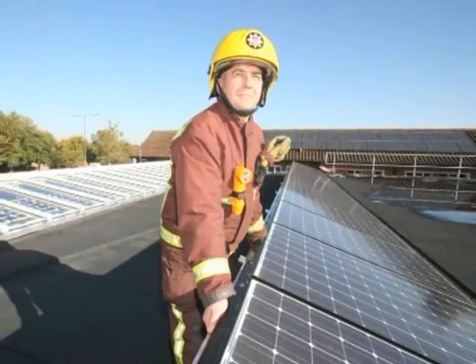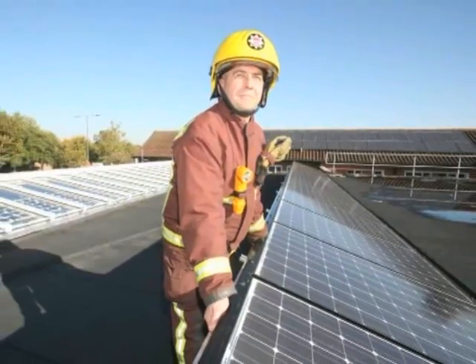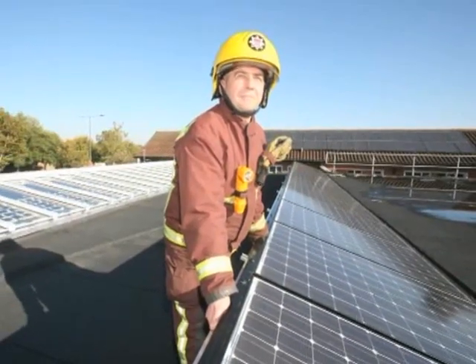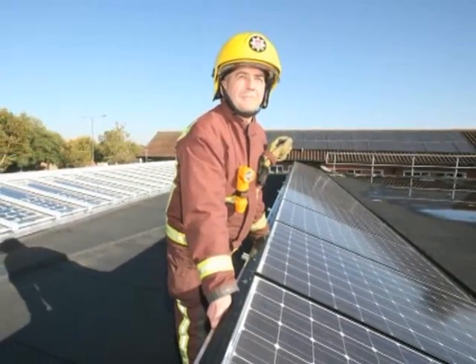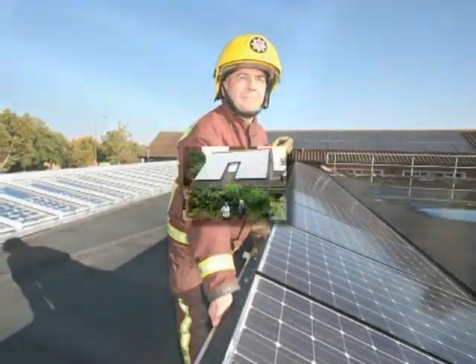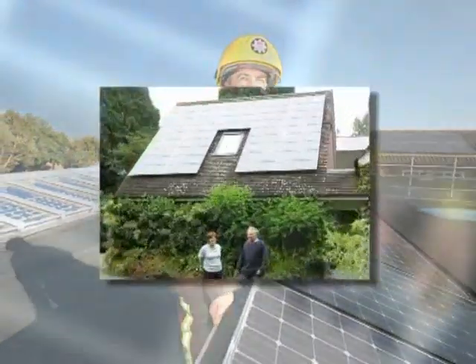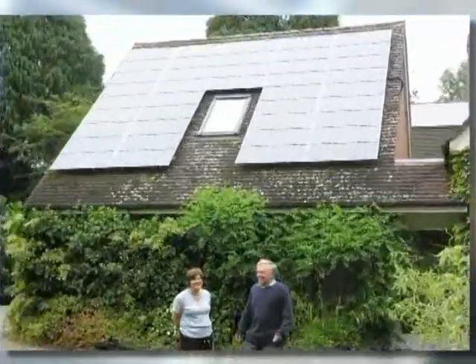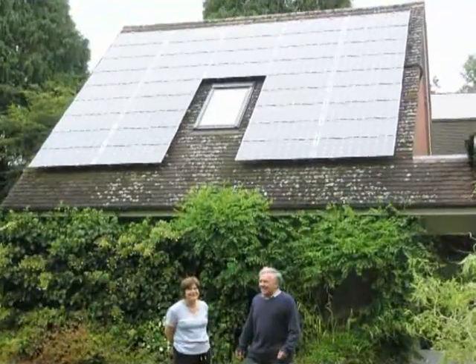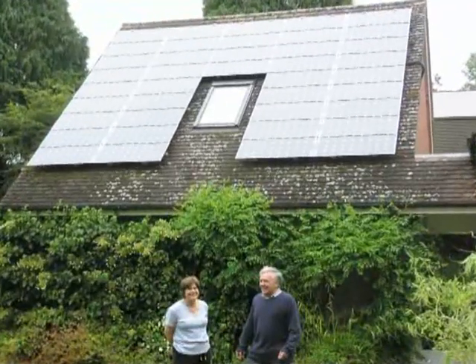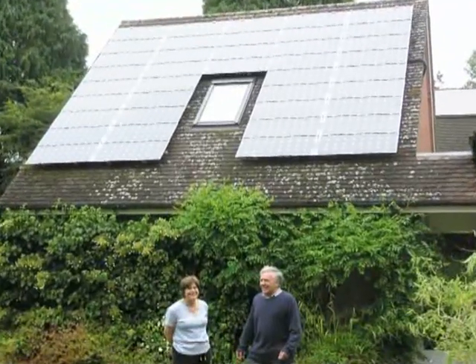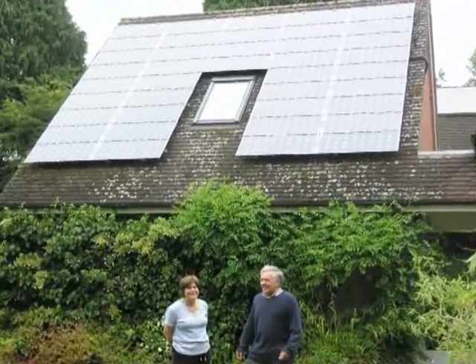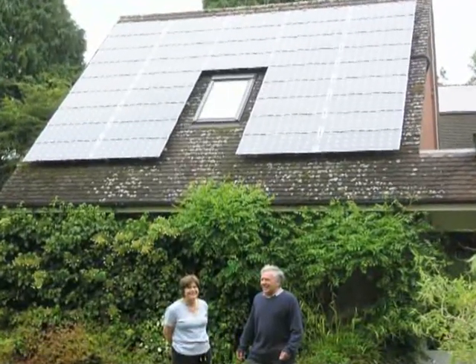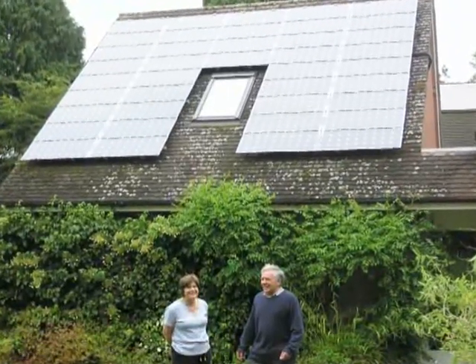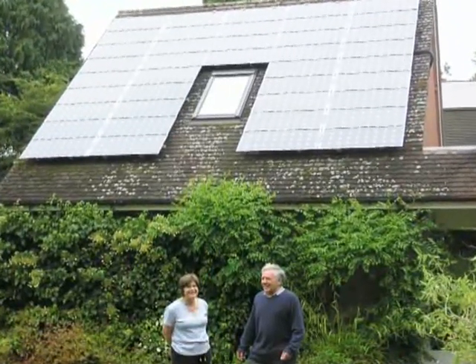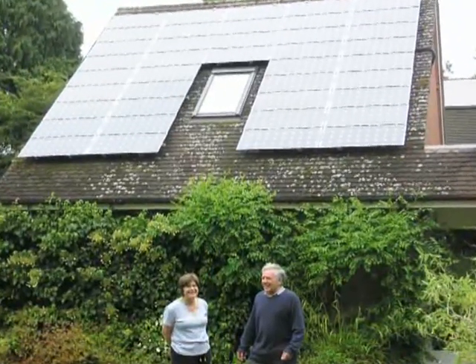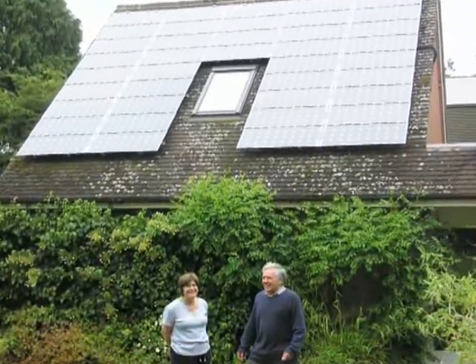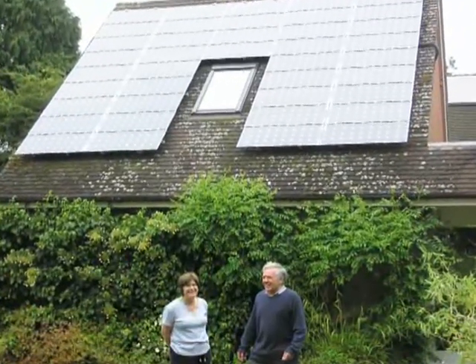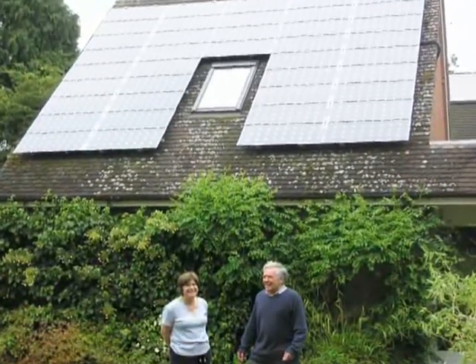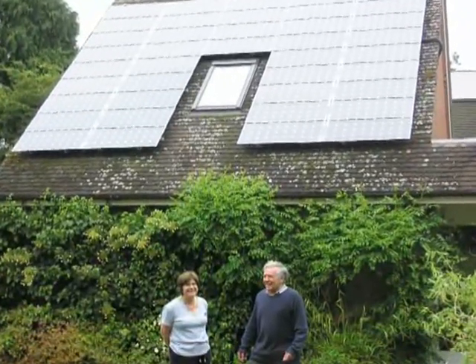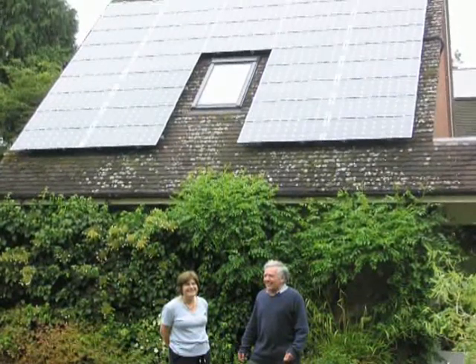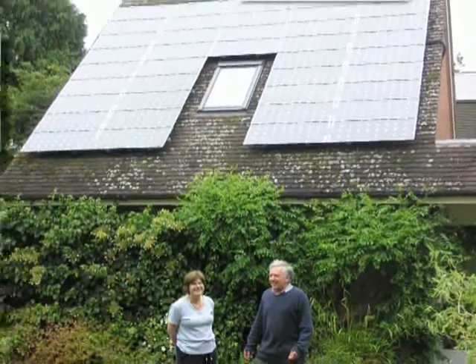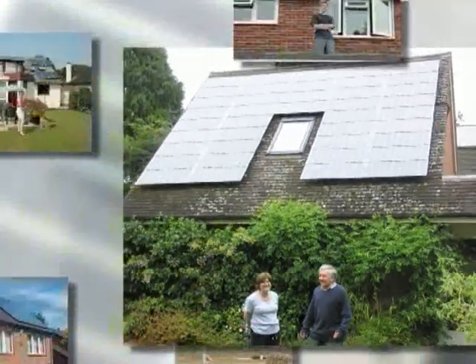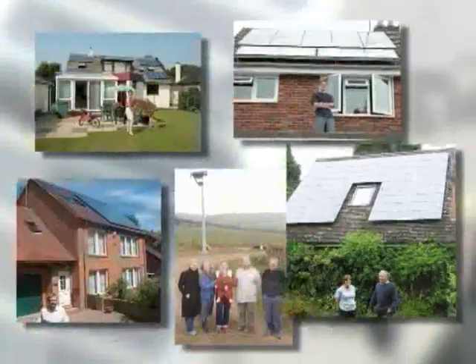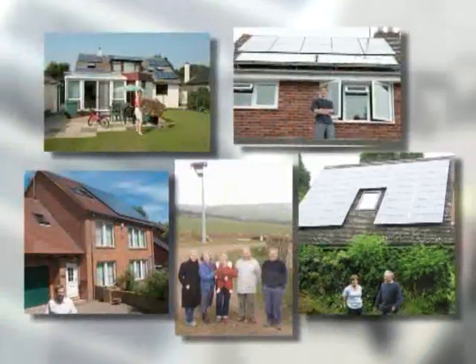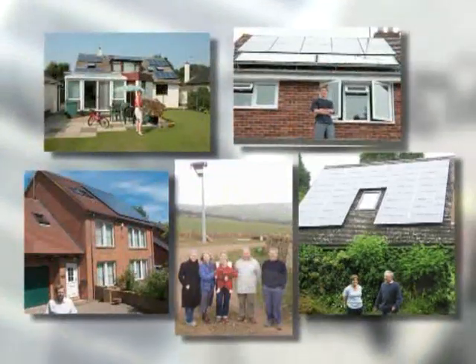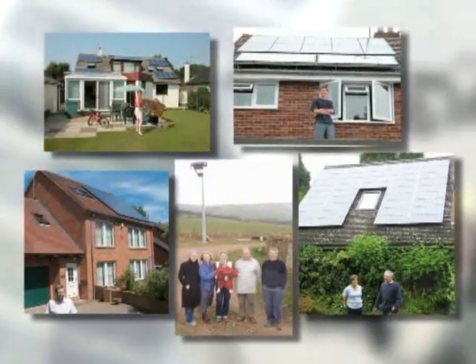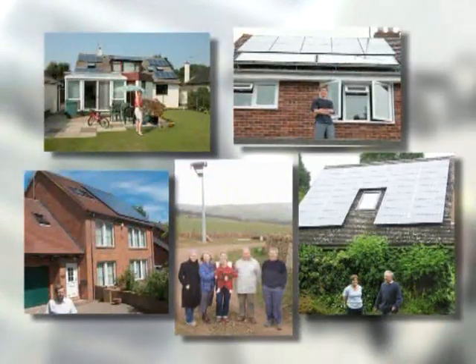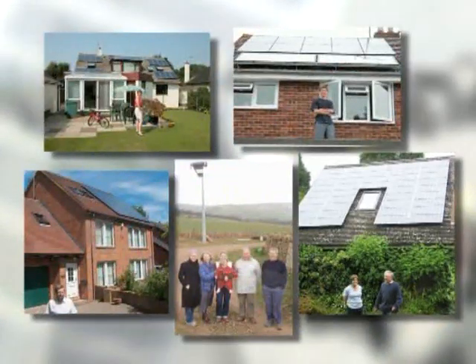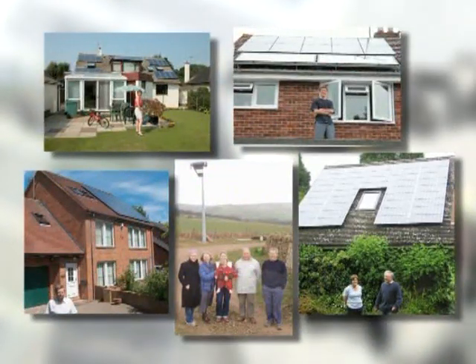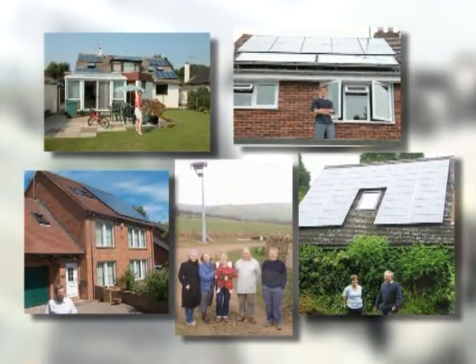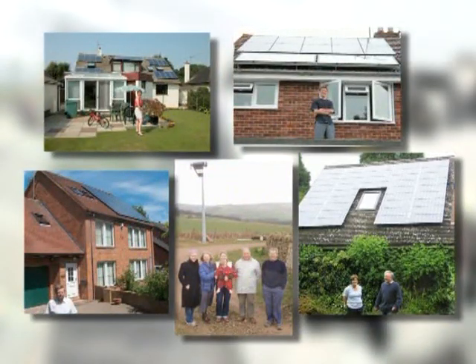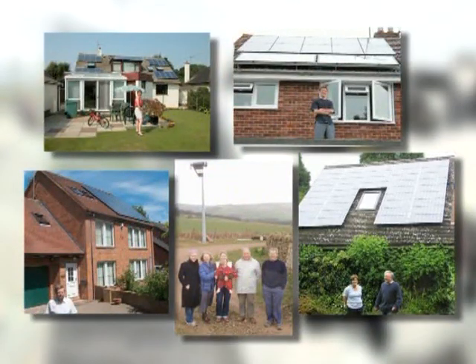As homes and businesses are encouraged by Good Energy to make a green investment, it's a win-win all round.